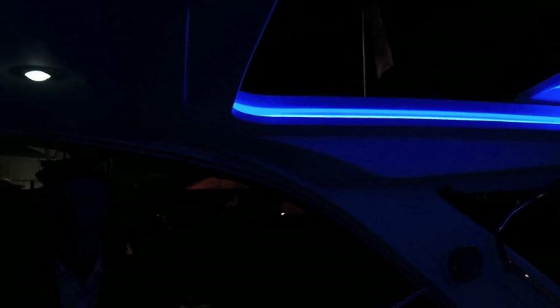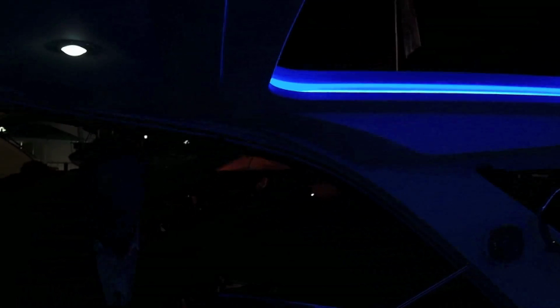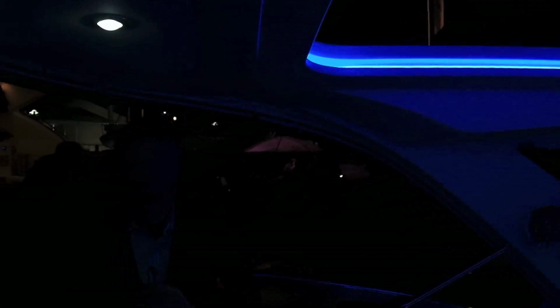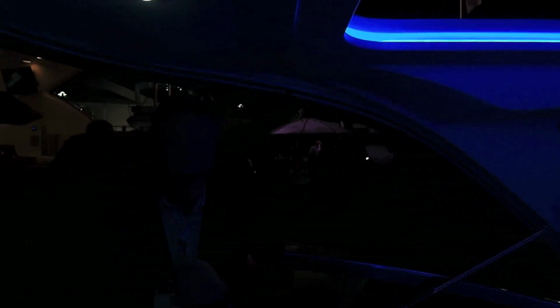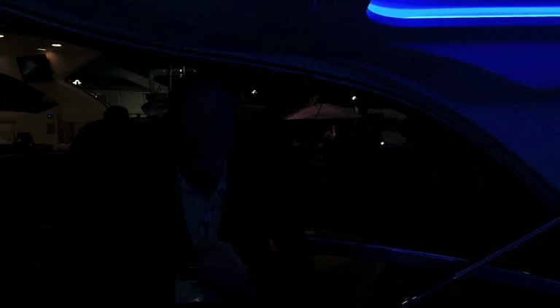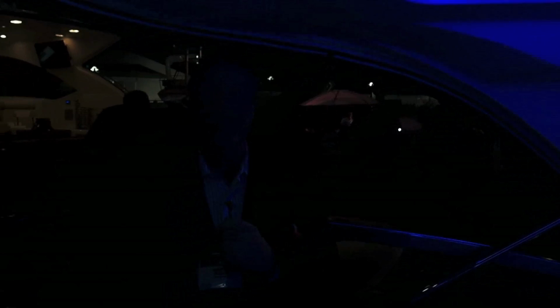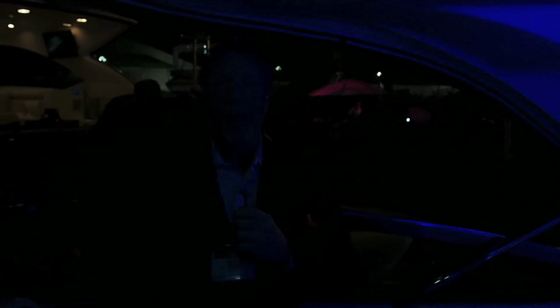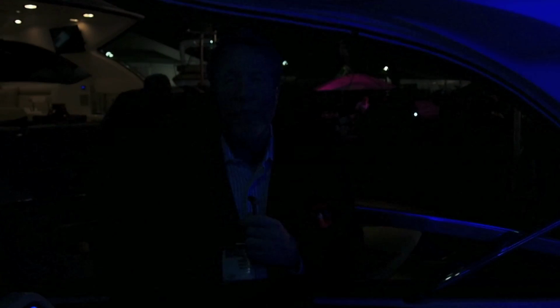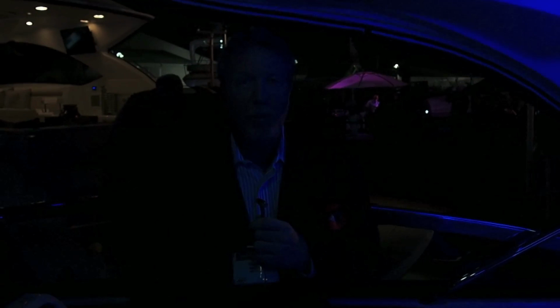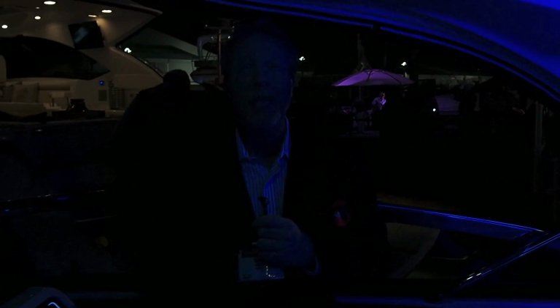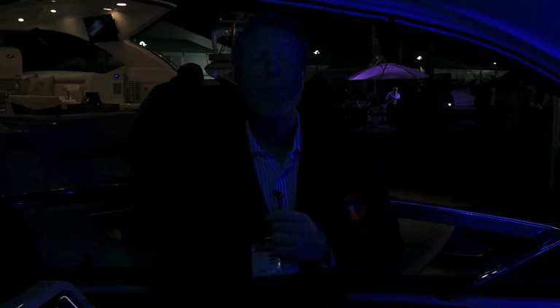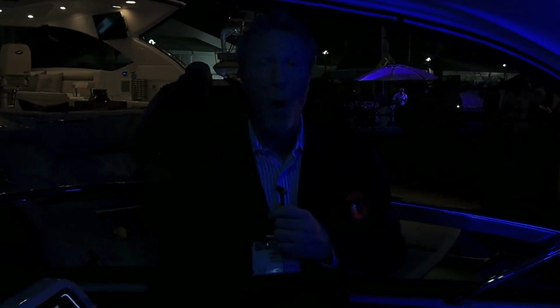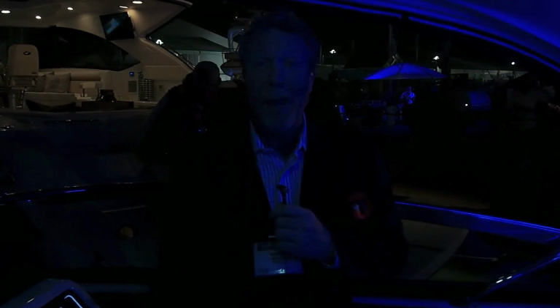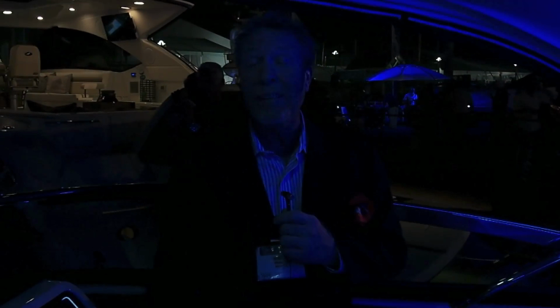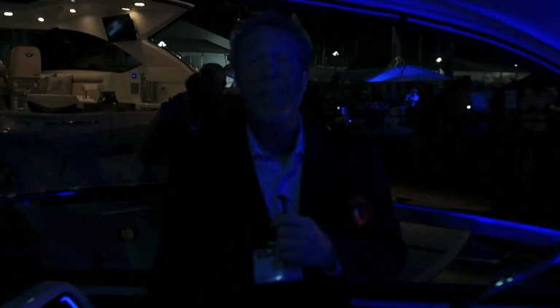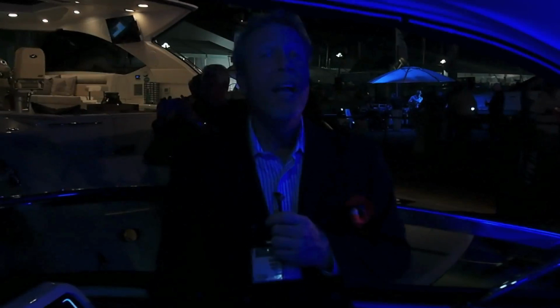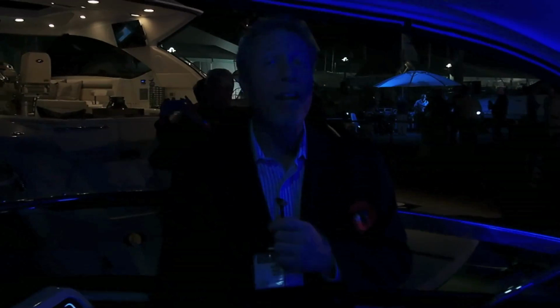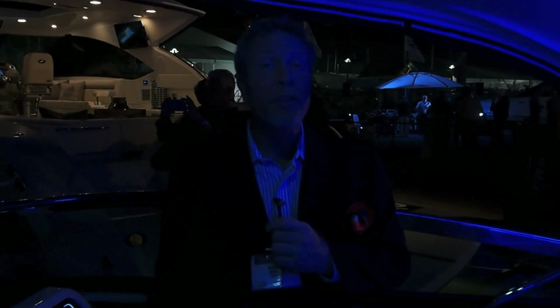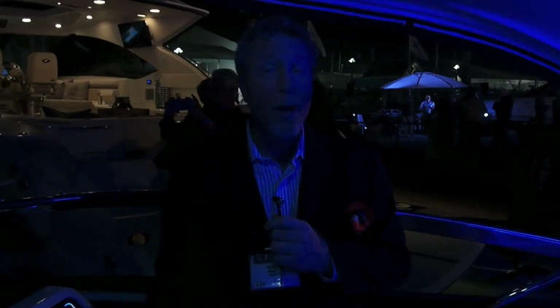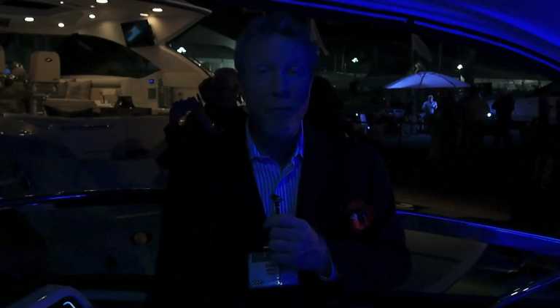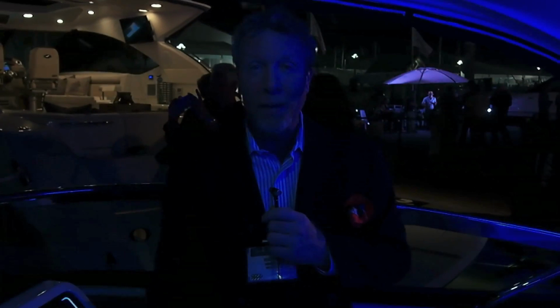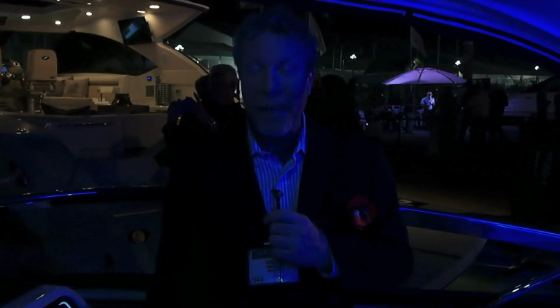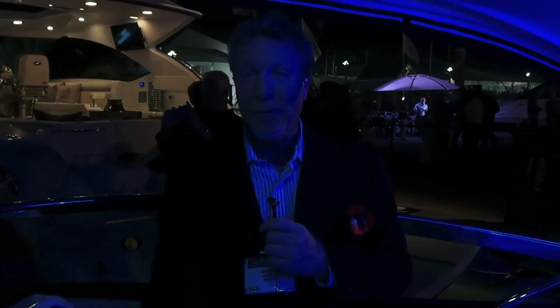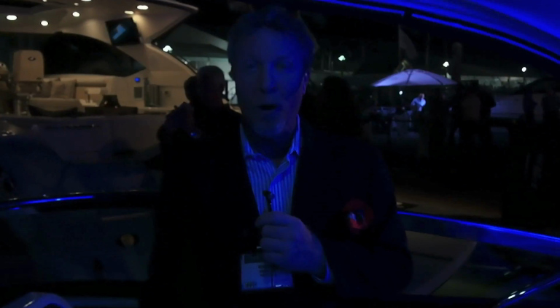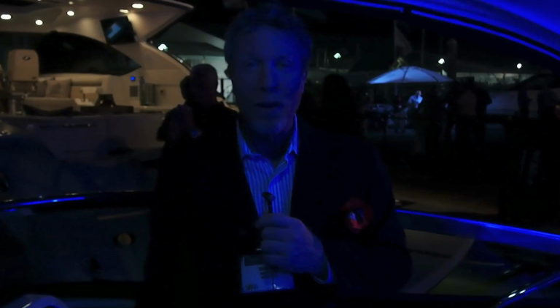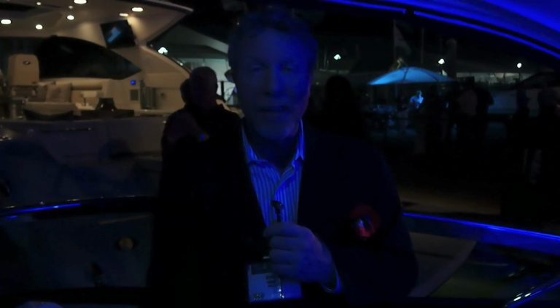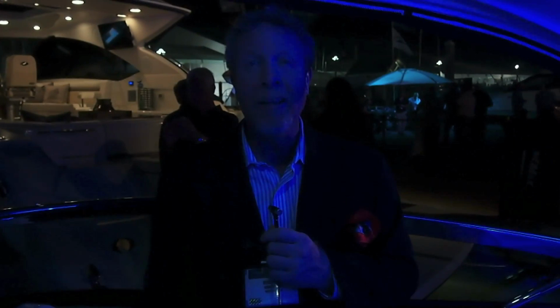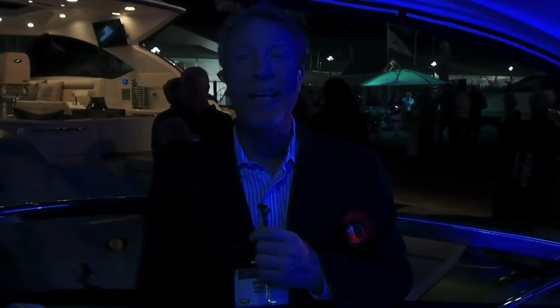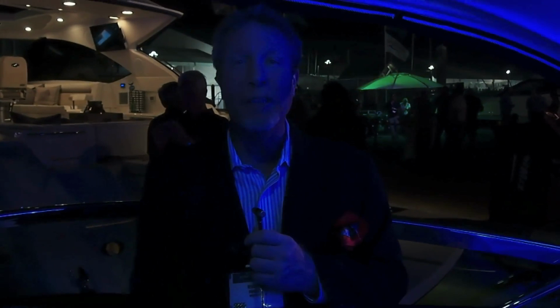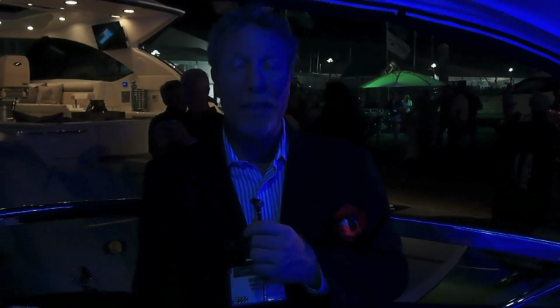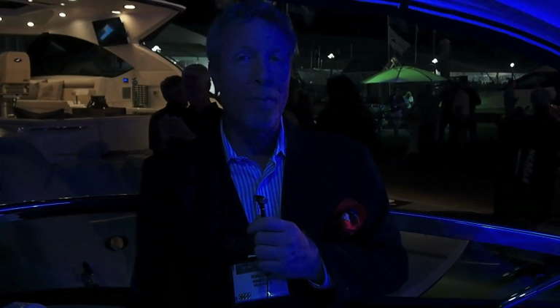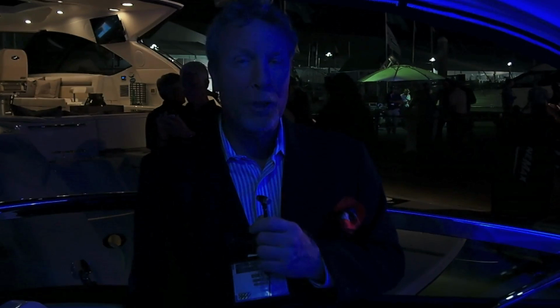Hi, I'm Kevin Fowl, the editor-in-chief of Boating Magazine, here at the 2014 Fort Lauderdale International Boat Show.